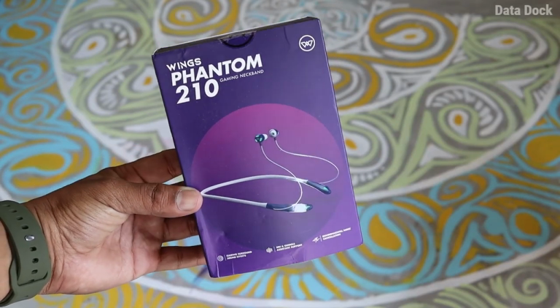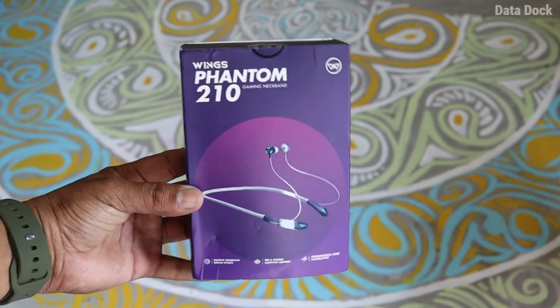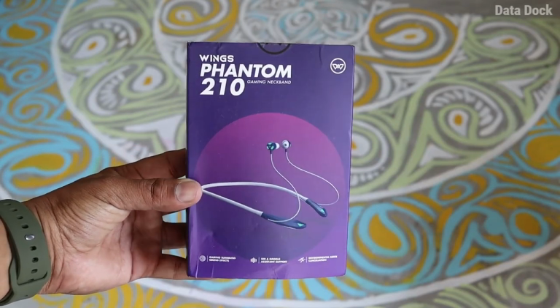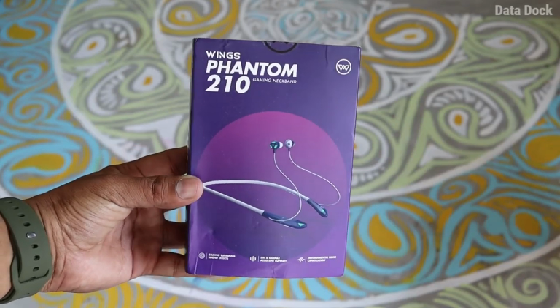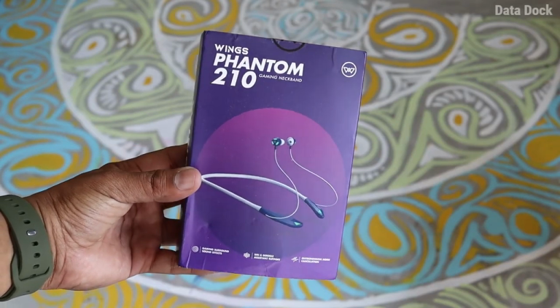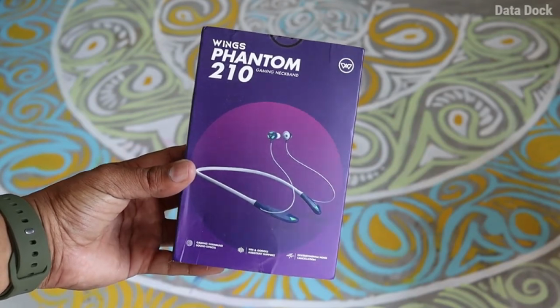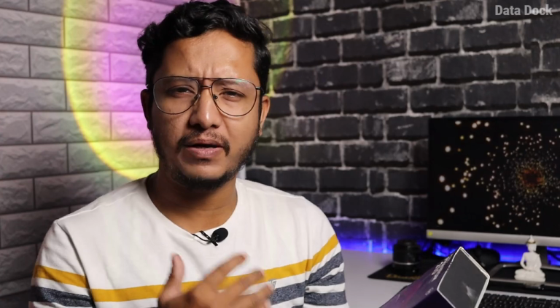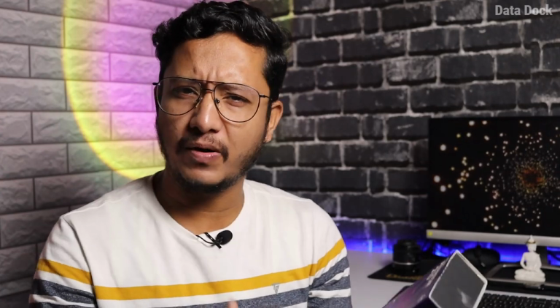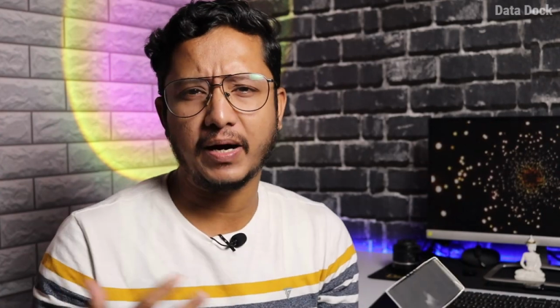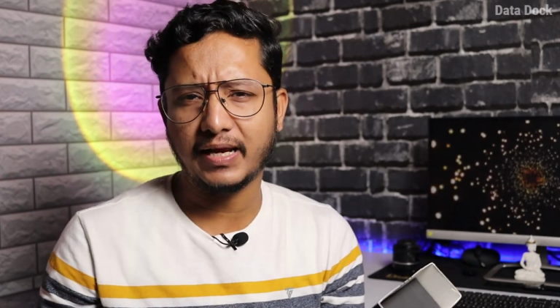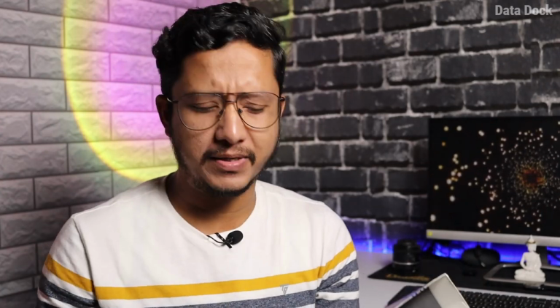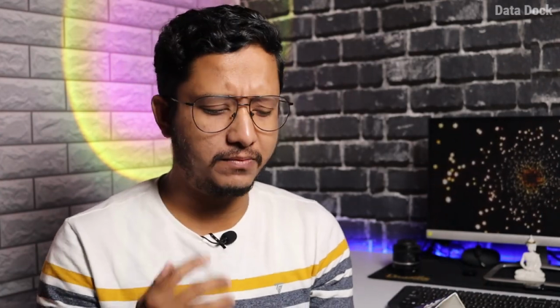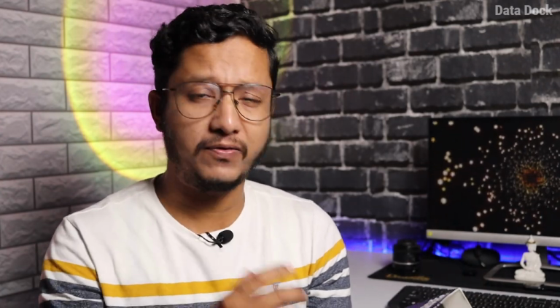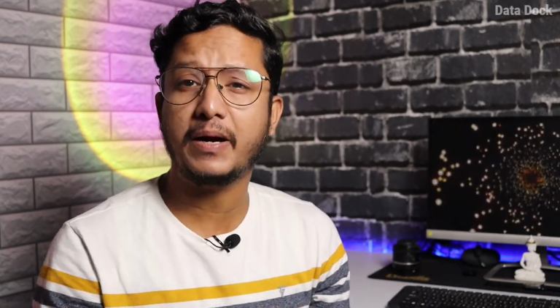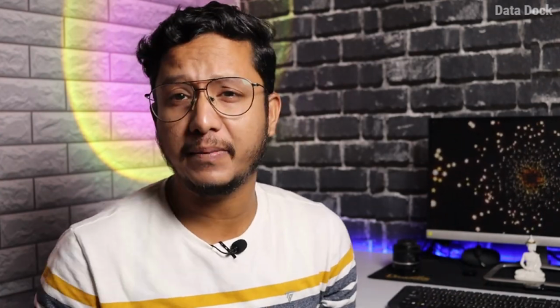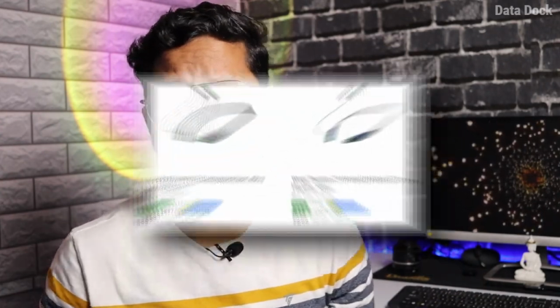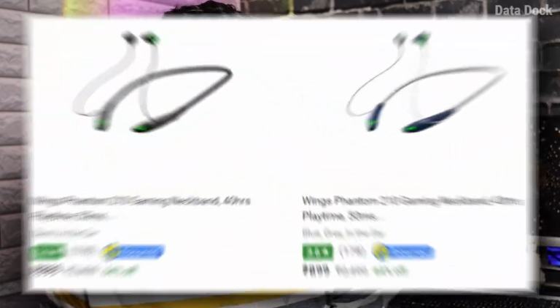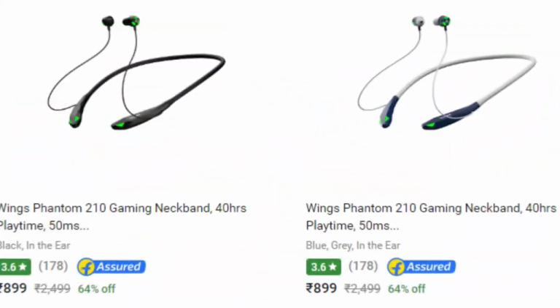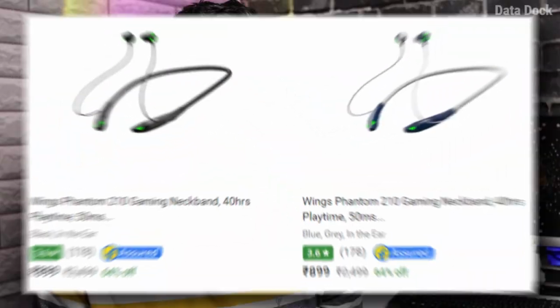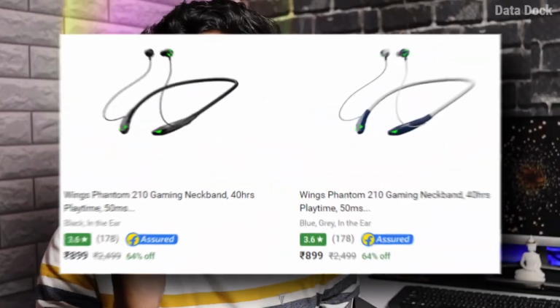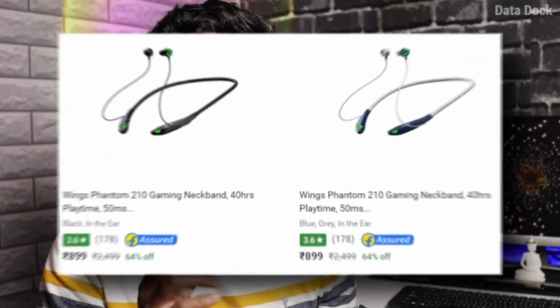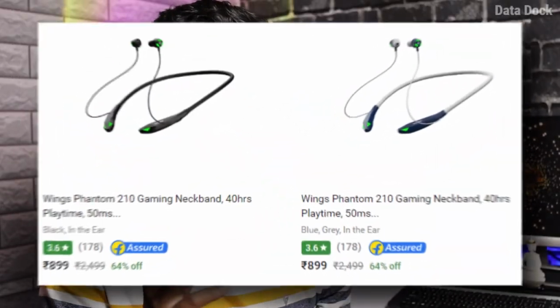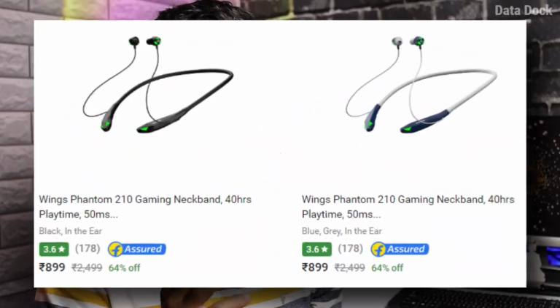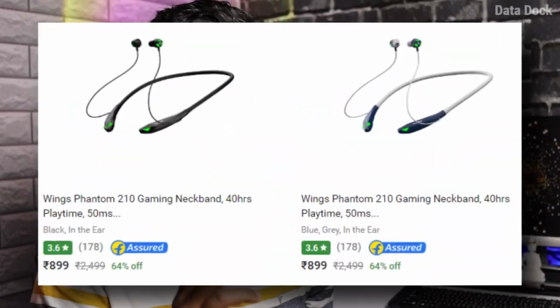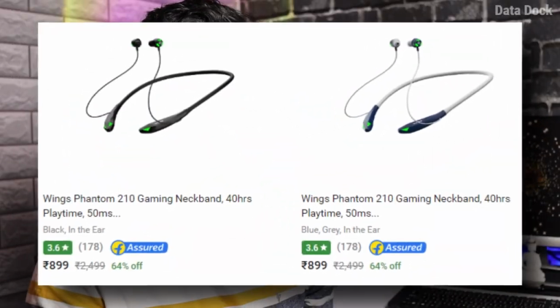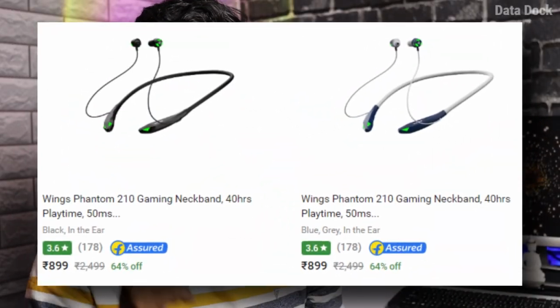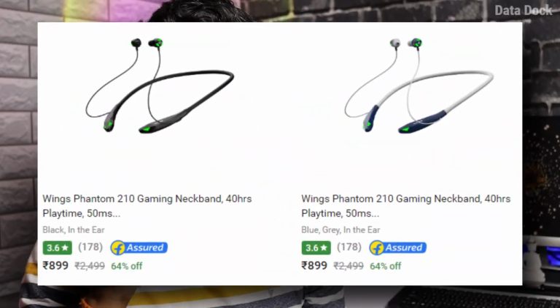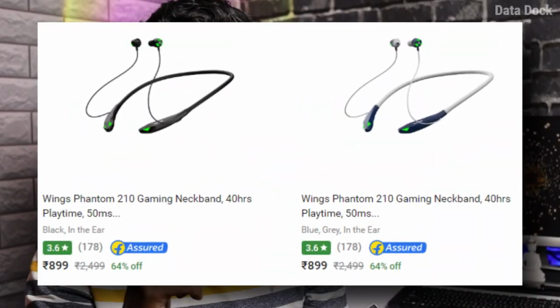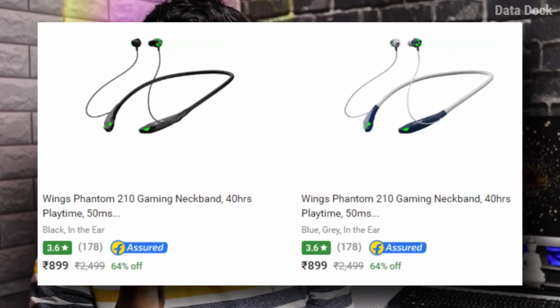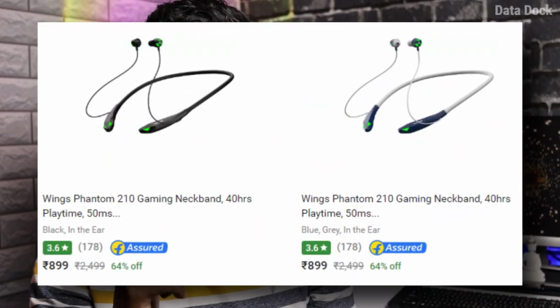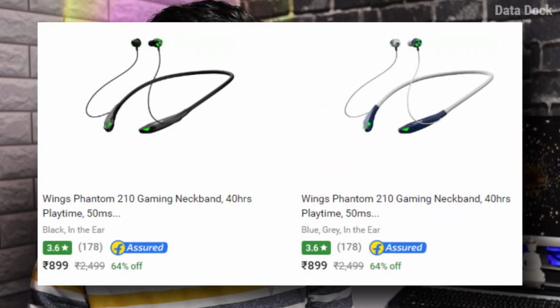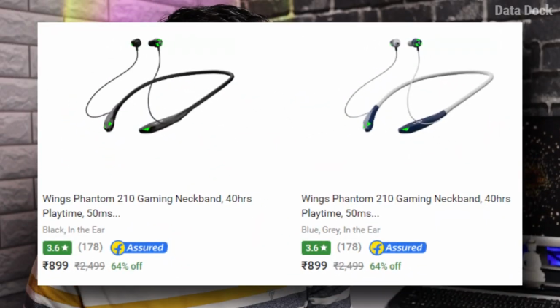This is available on Amazon. It is ₹899. You can definitely check this out.